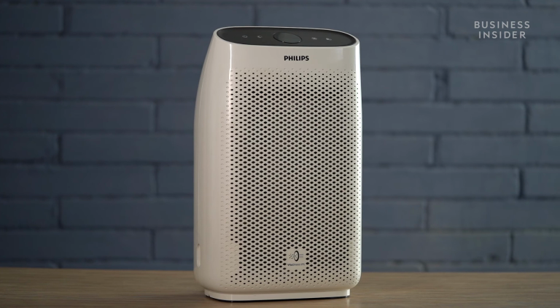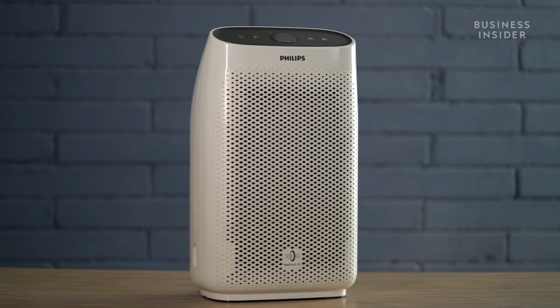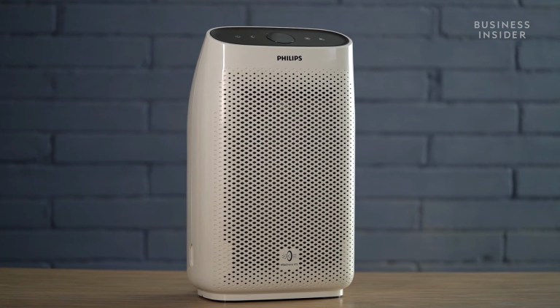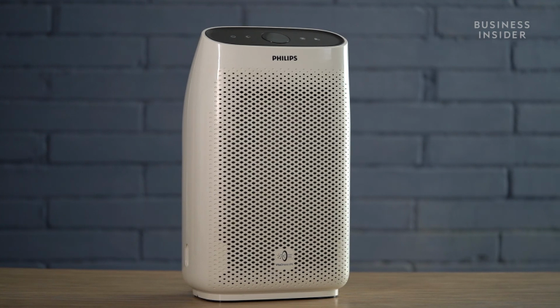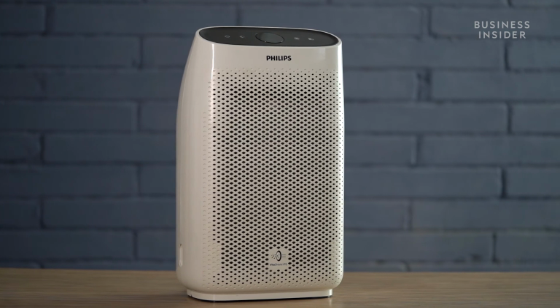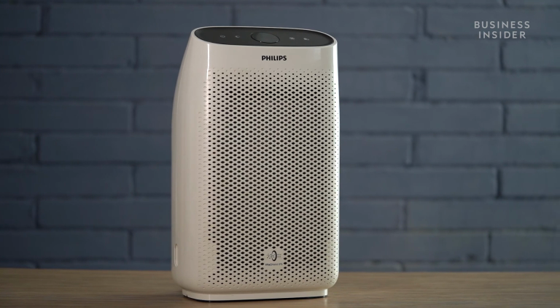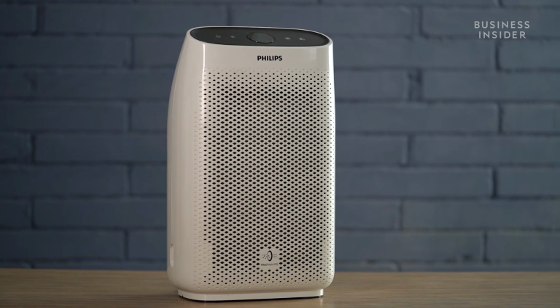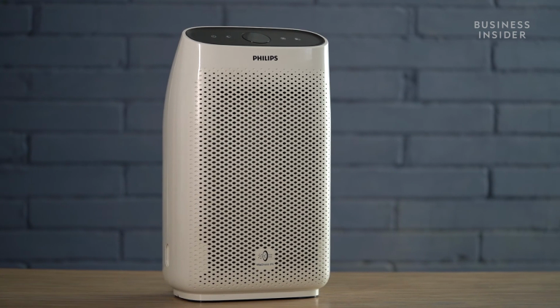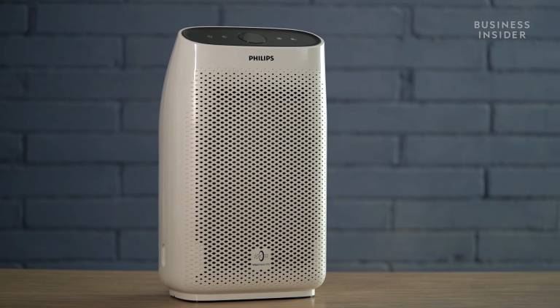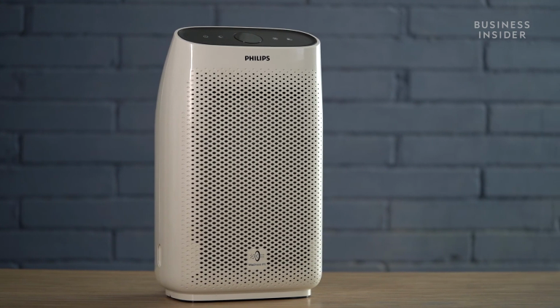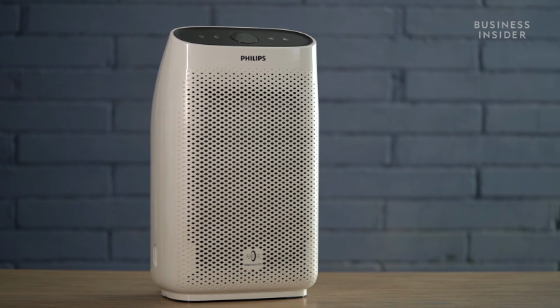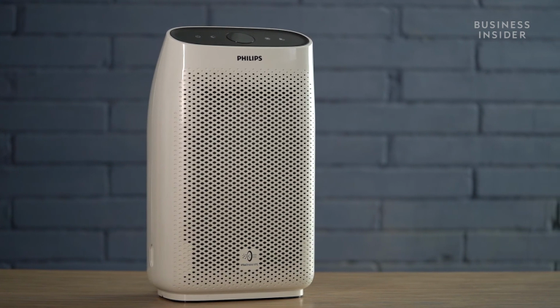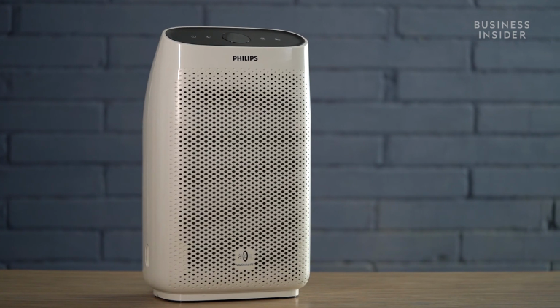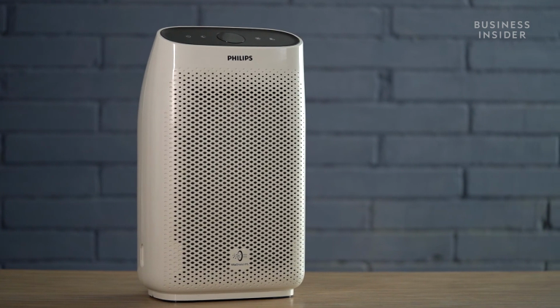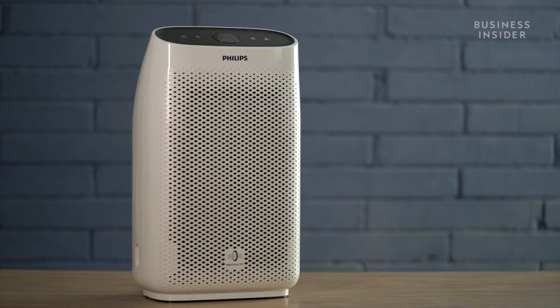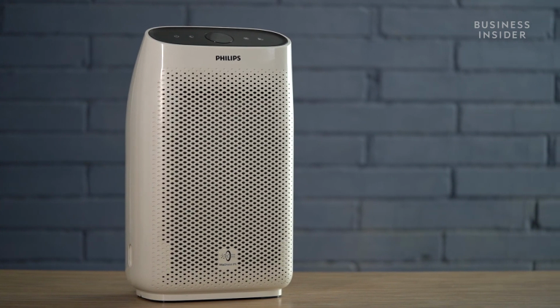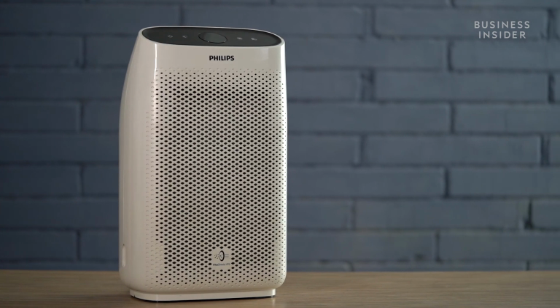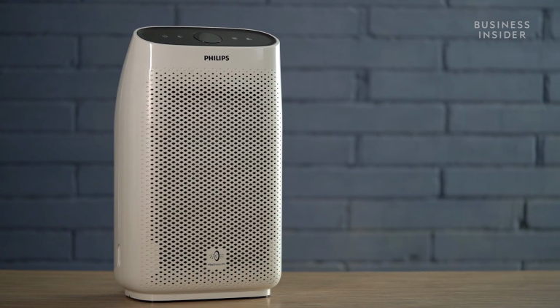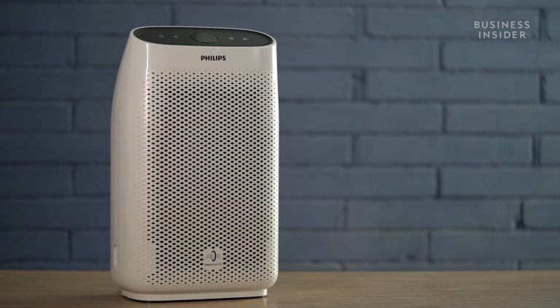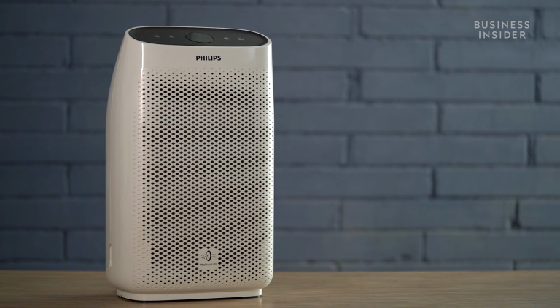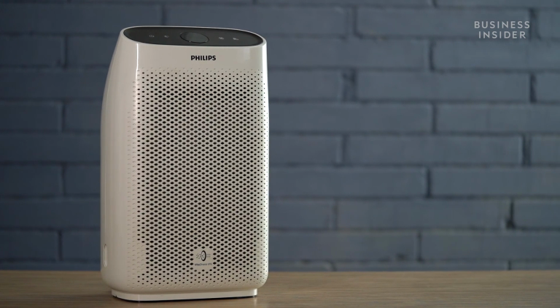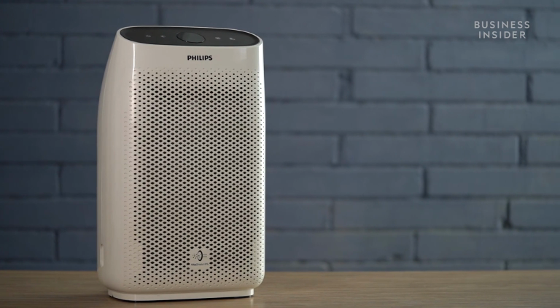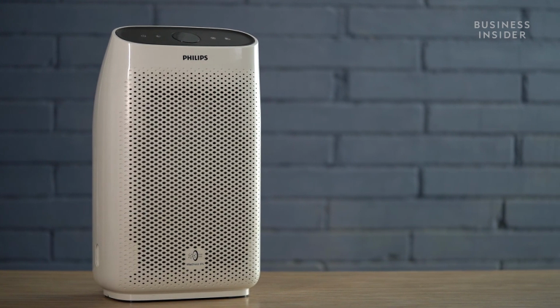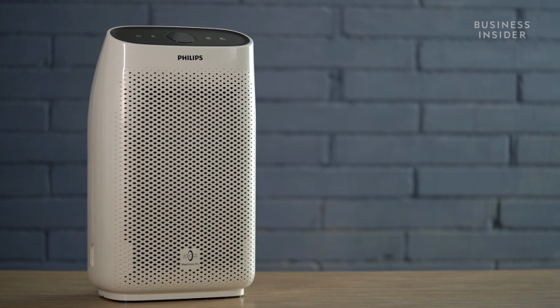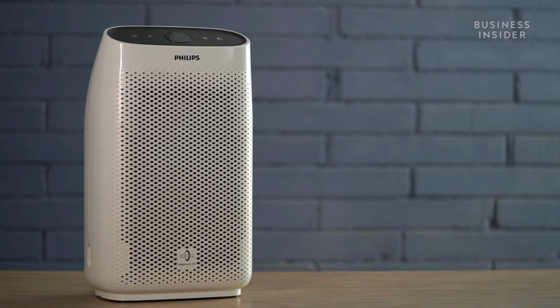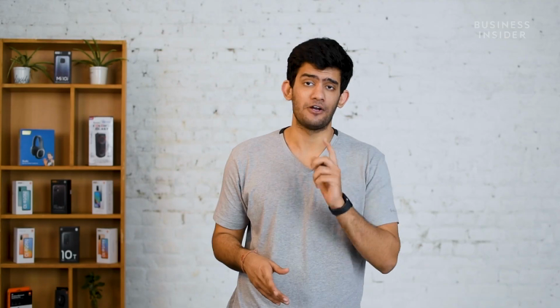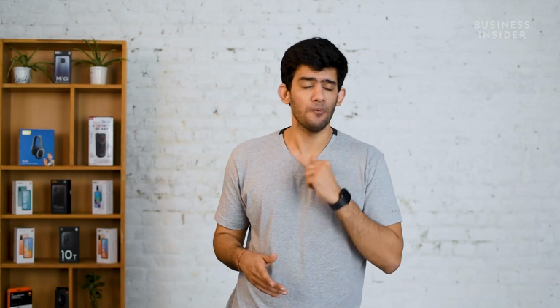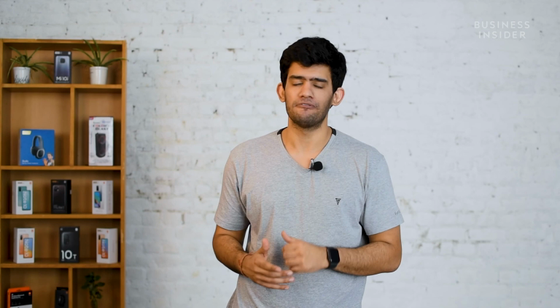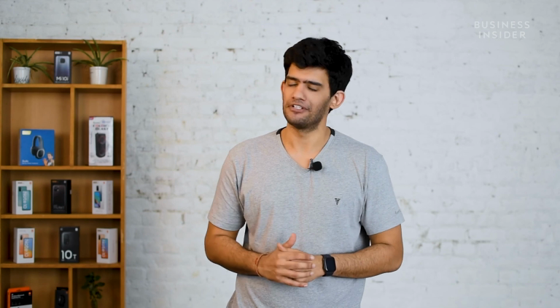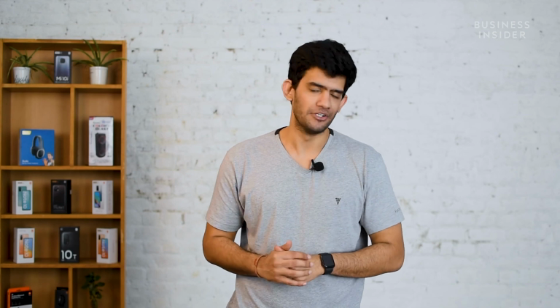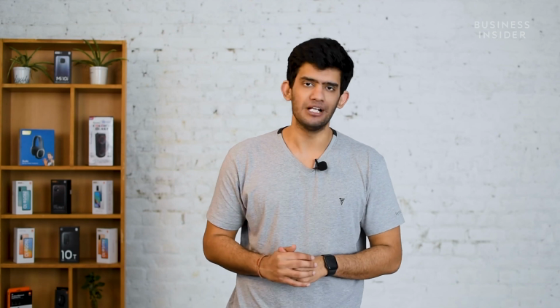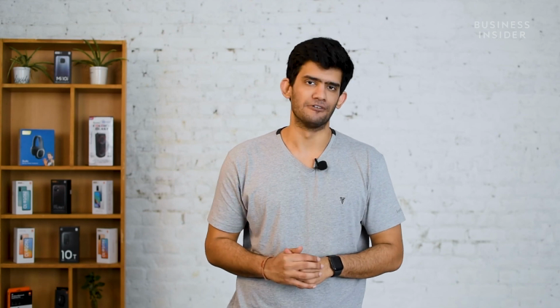So that was a quick overview of the Philips AC1215 air purifier. I hope you found this video helpful.